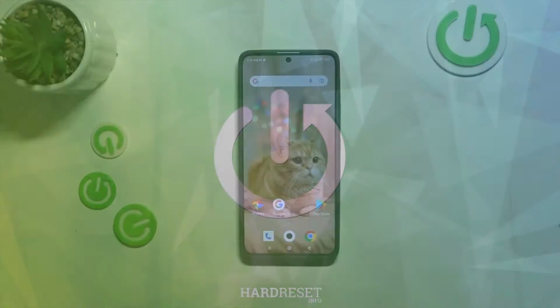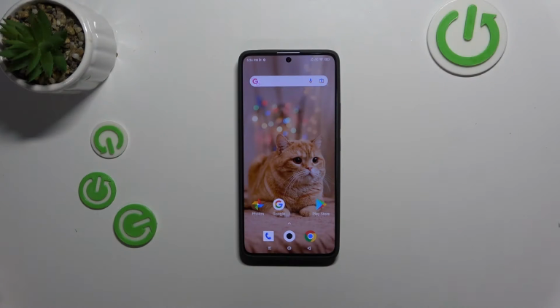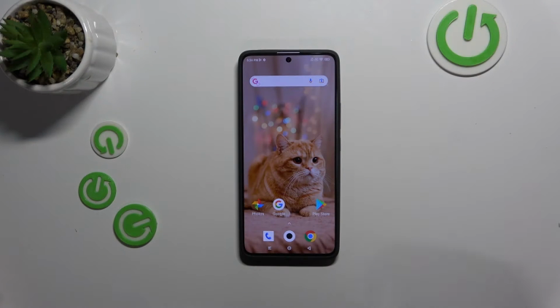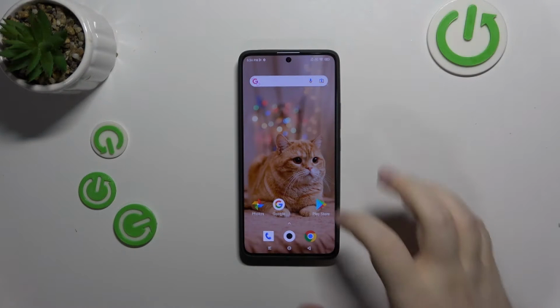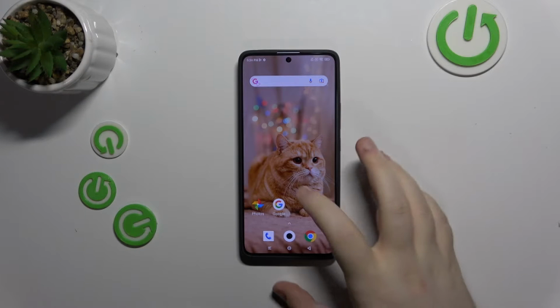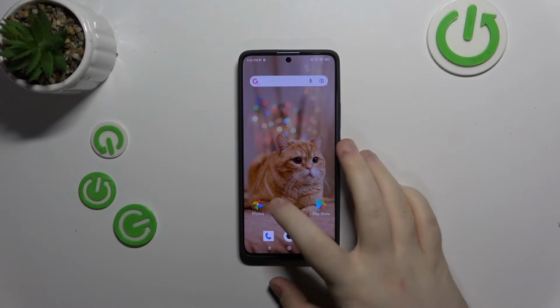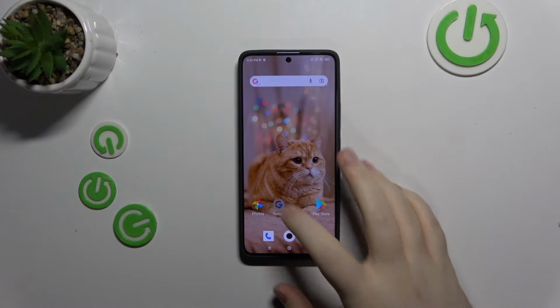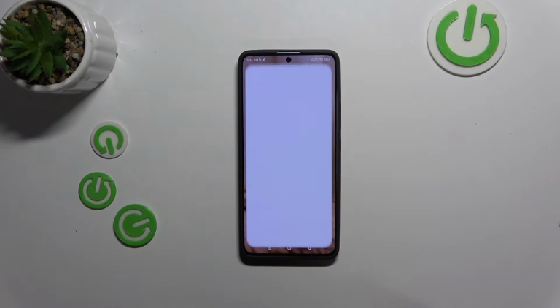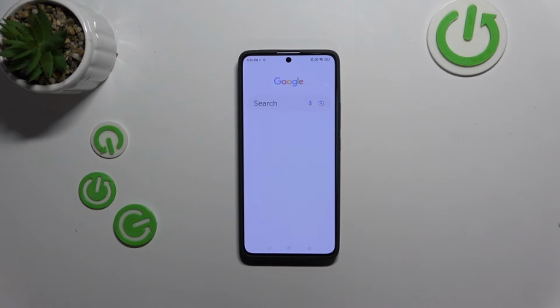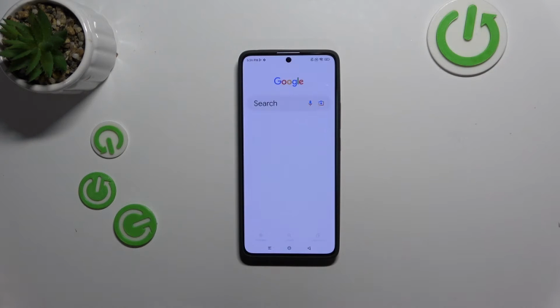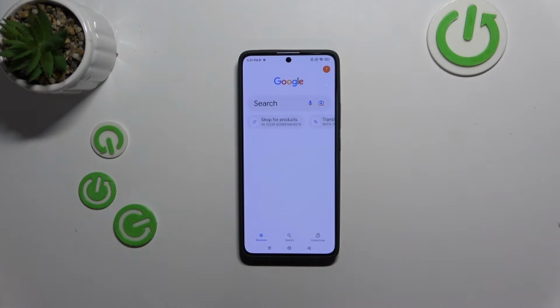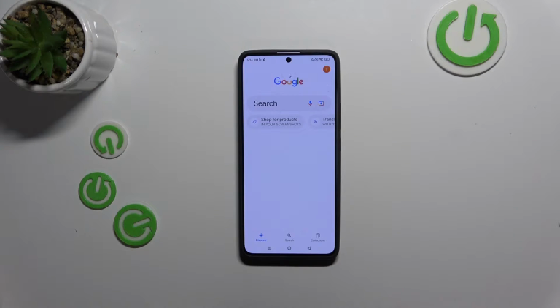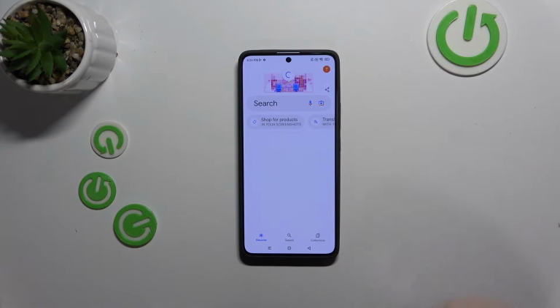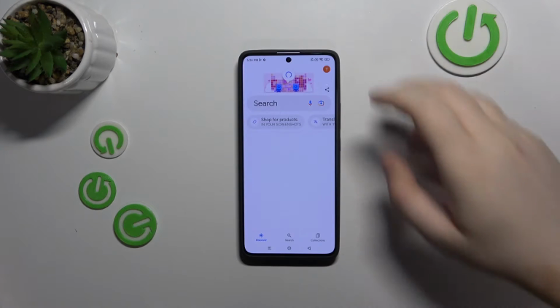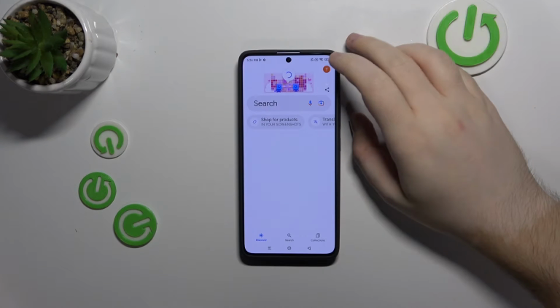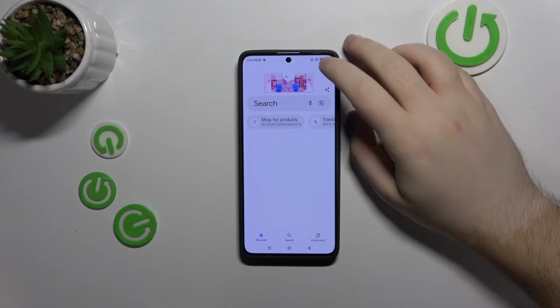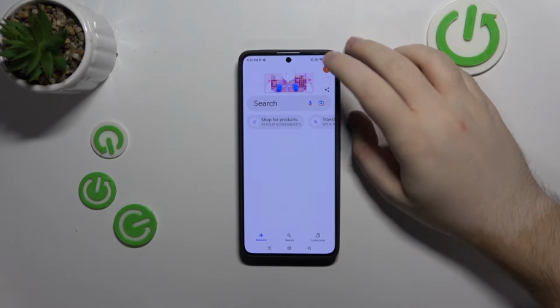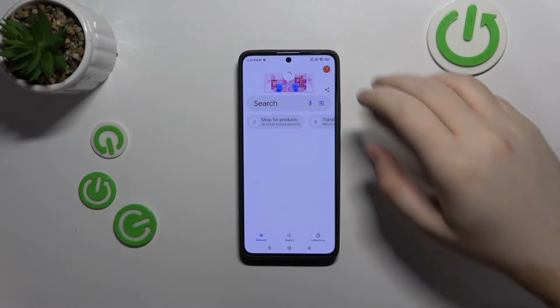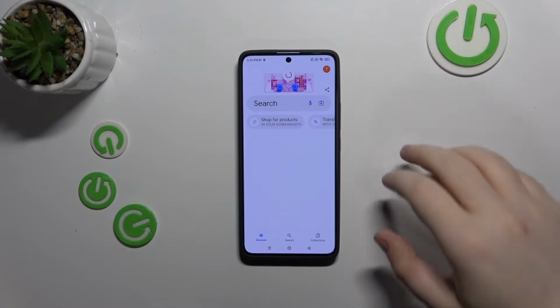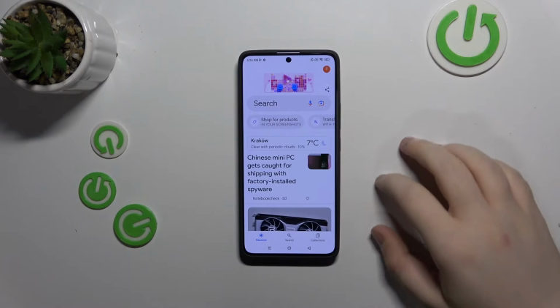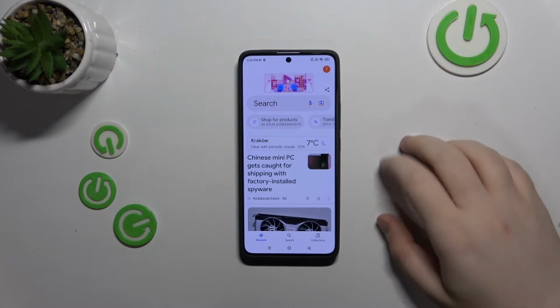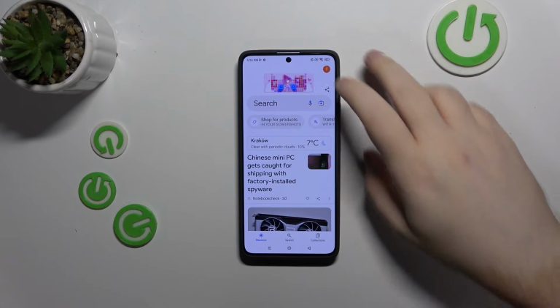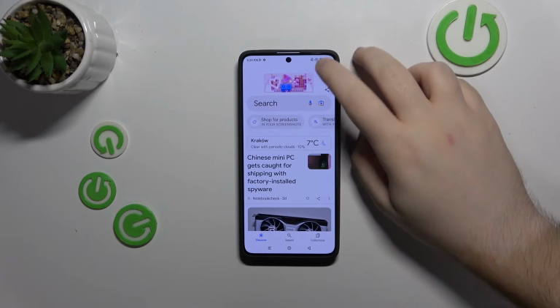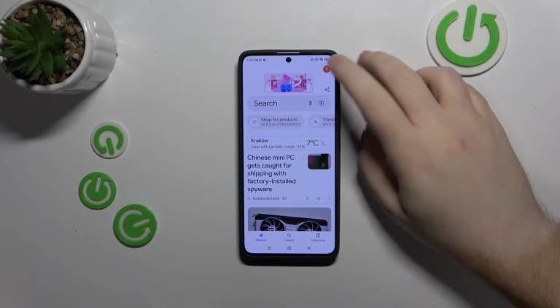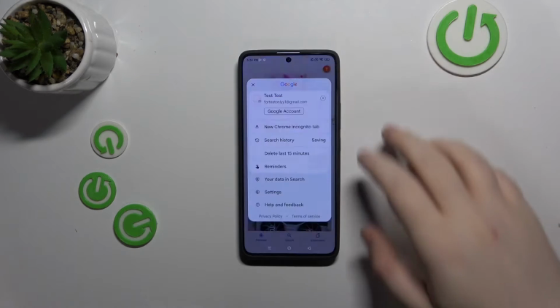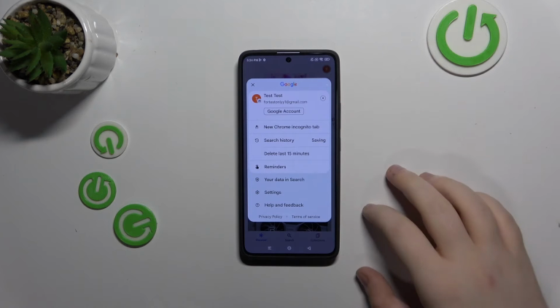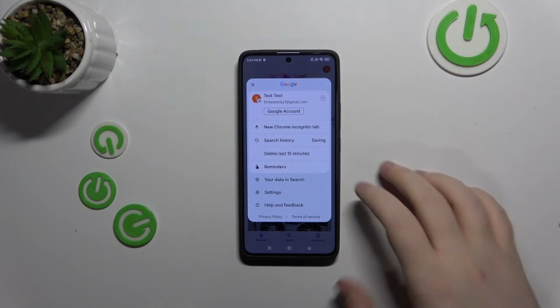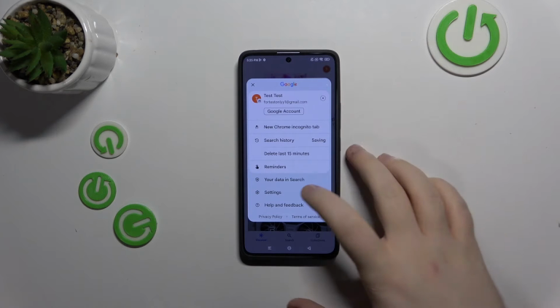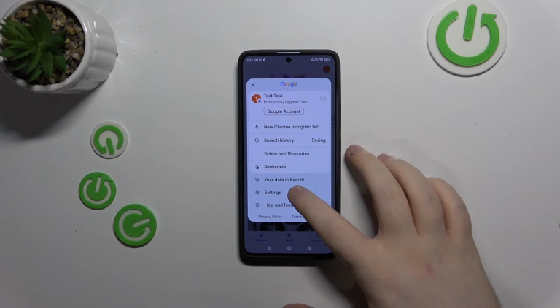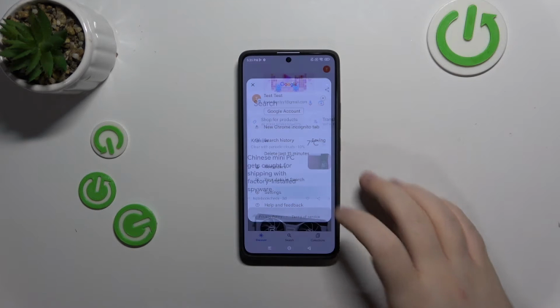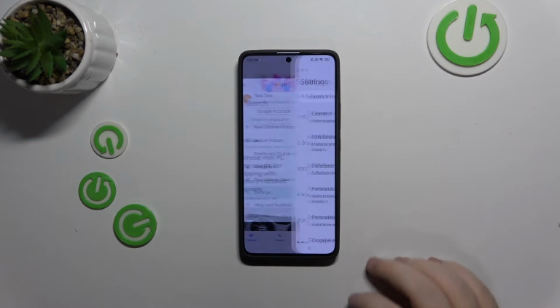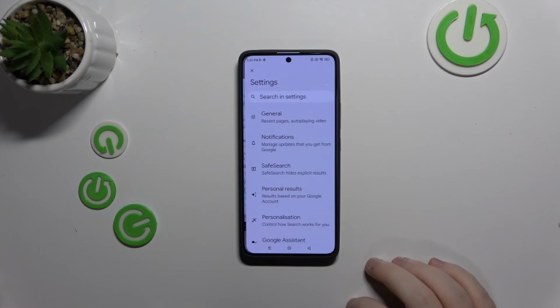So you have to start with opening your Google application, then click here and click on settings.